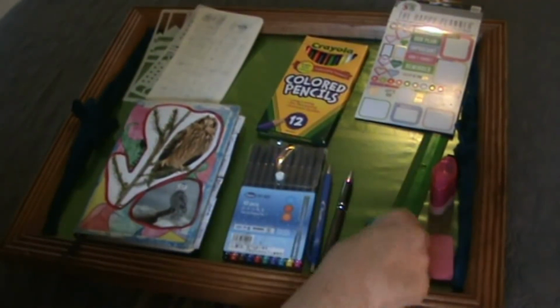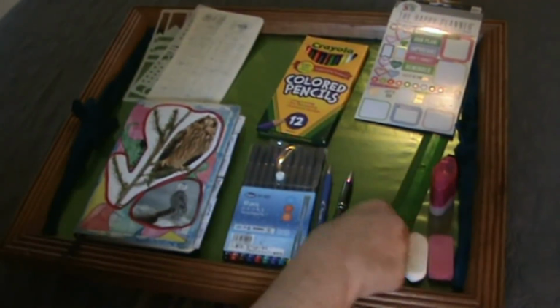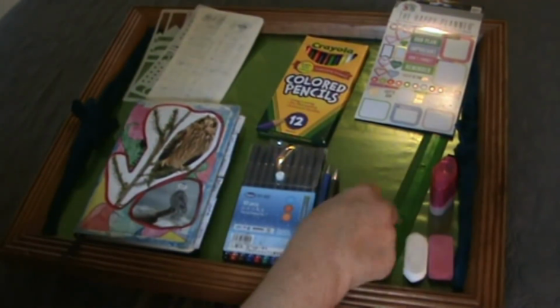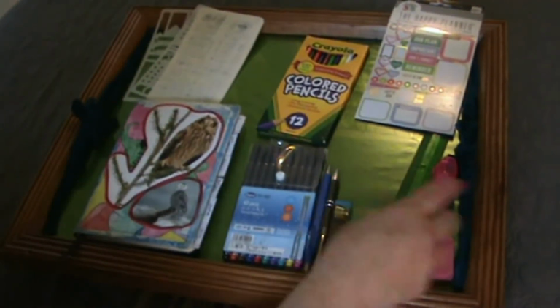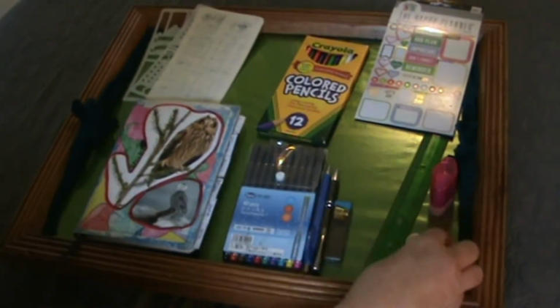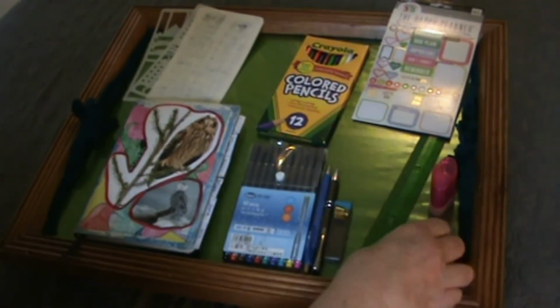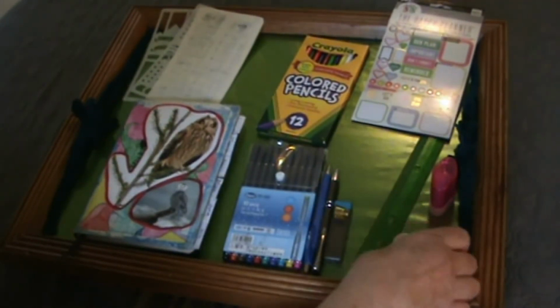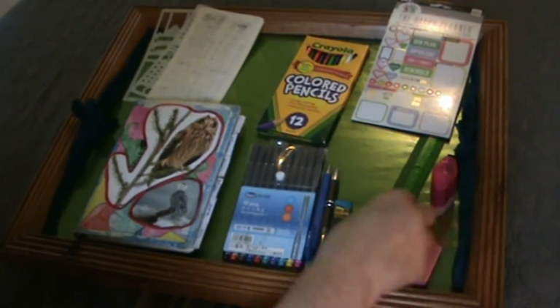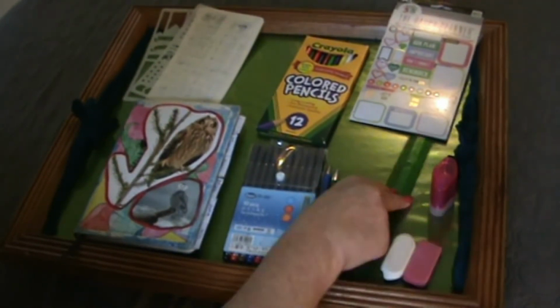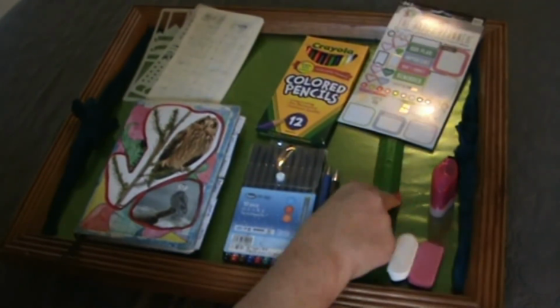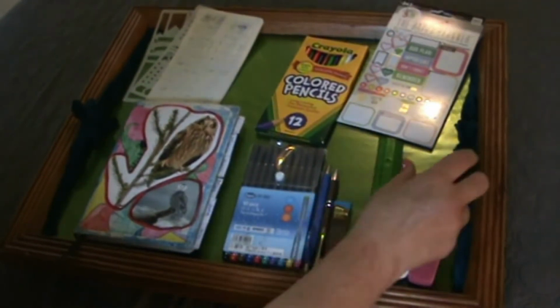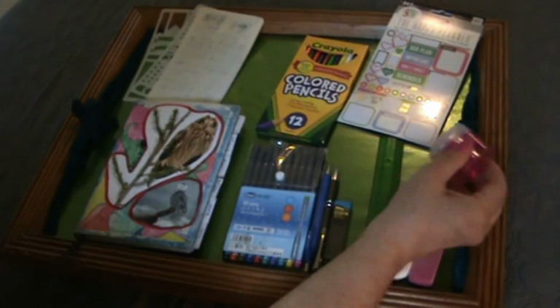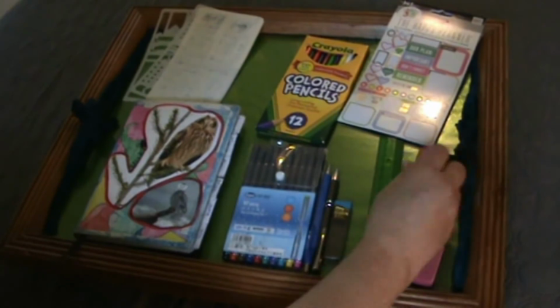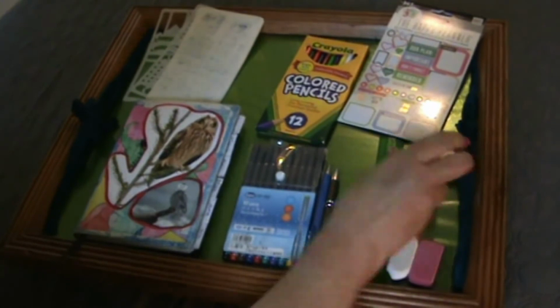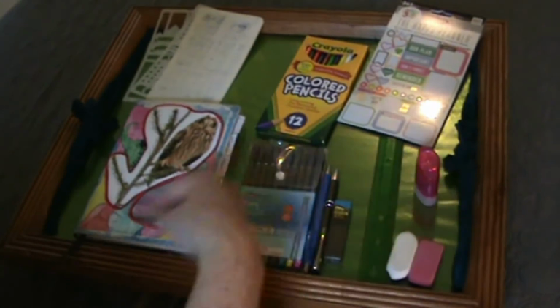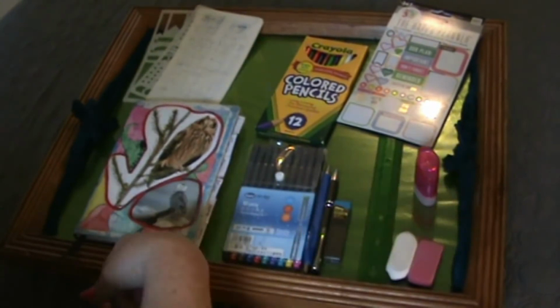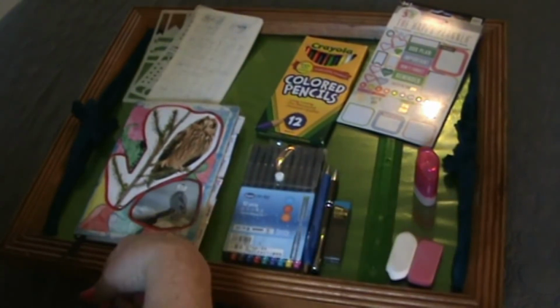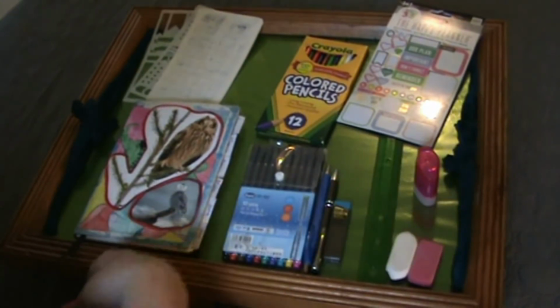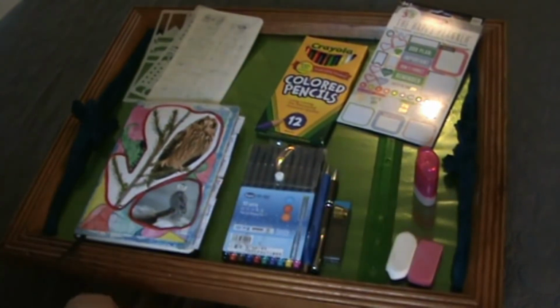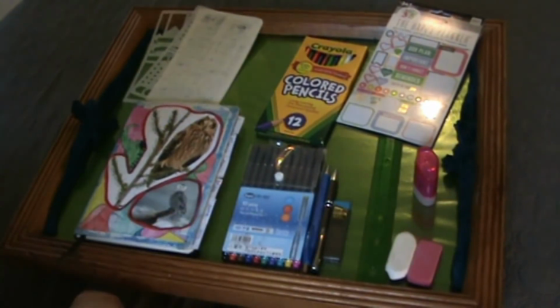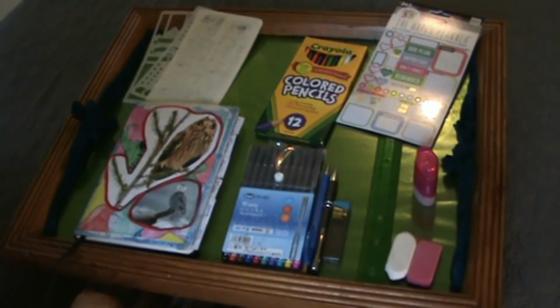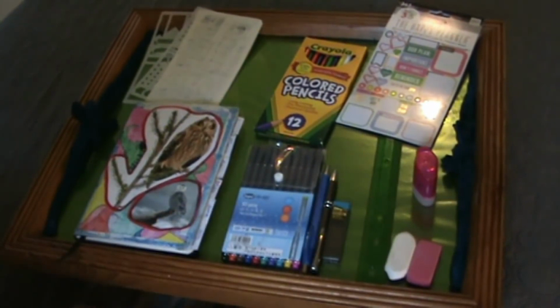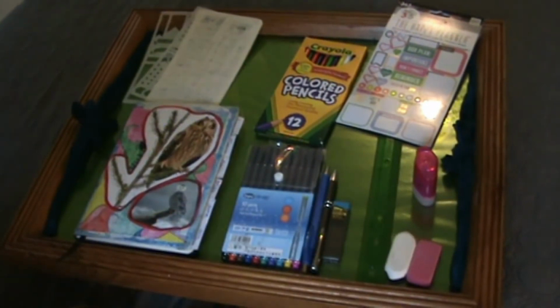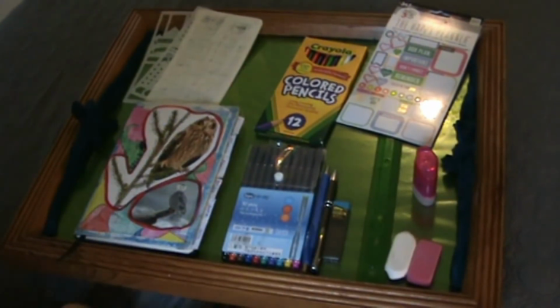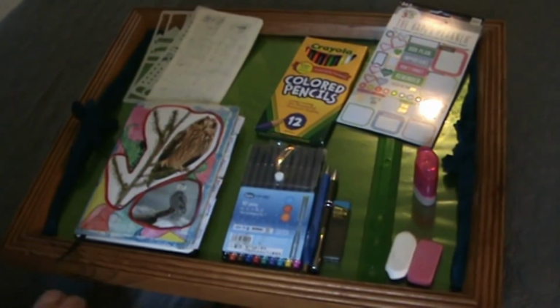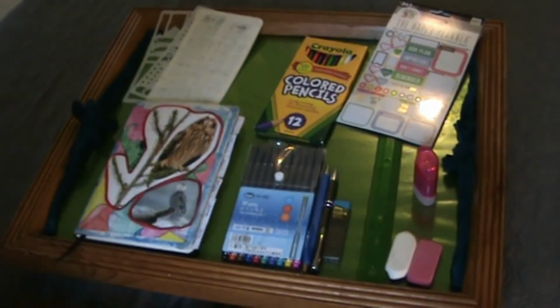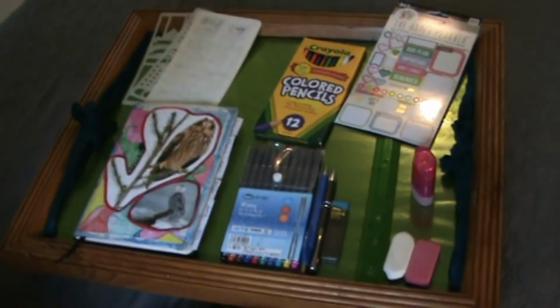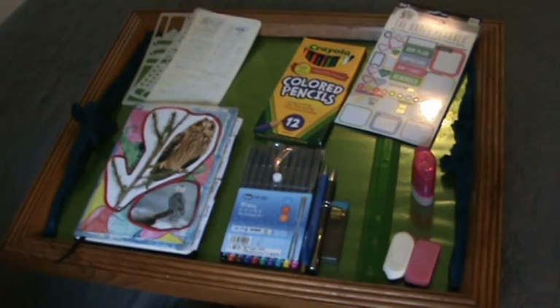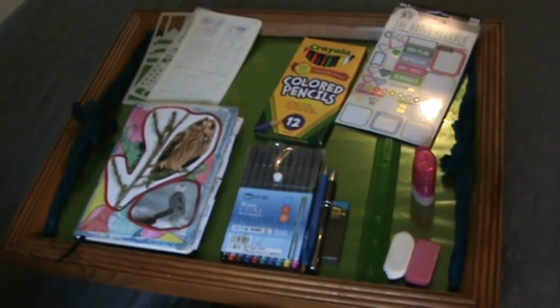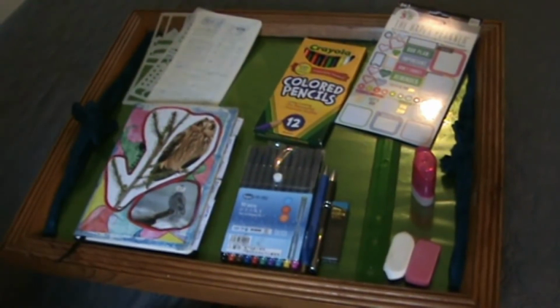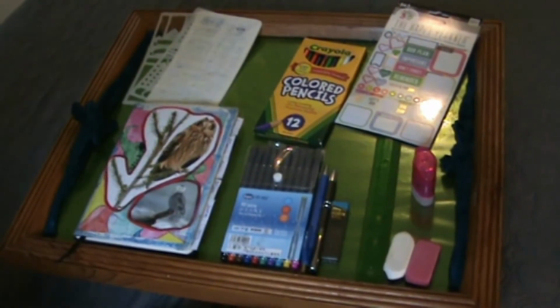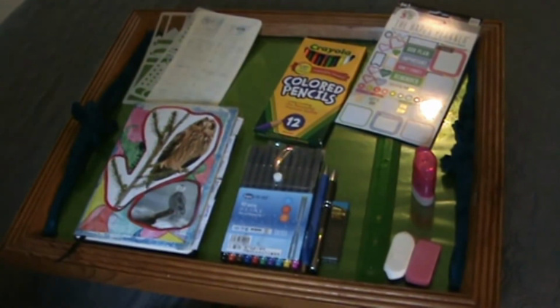I got more lead, a couple of erasers, a ruler, a pencil sharpener. And that's pretty much my supplies.